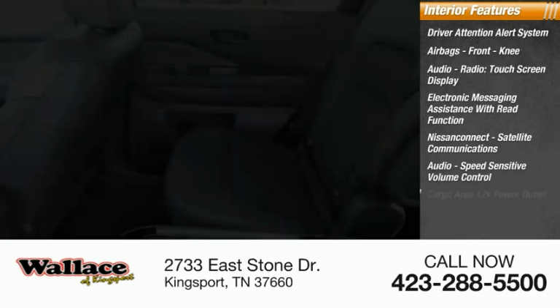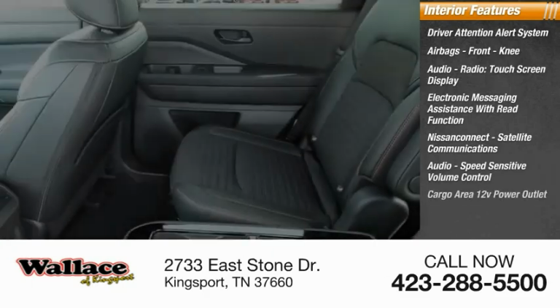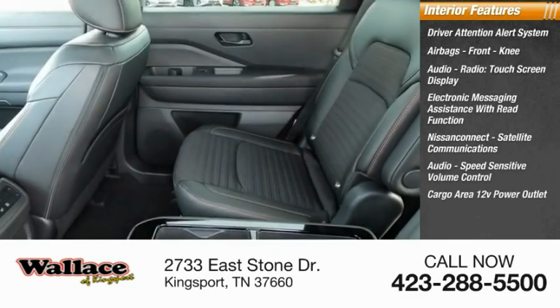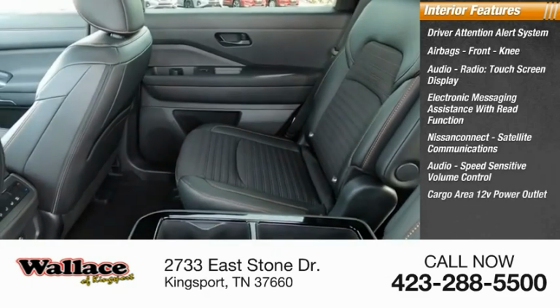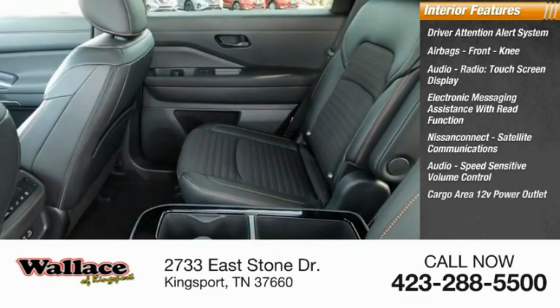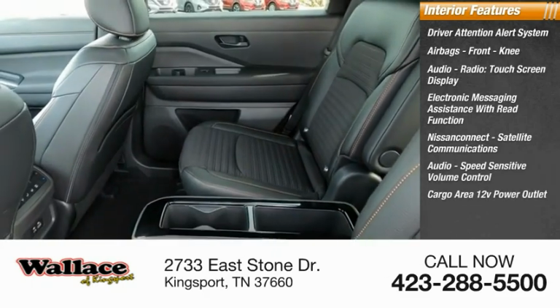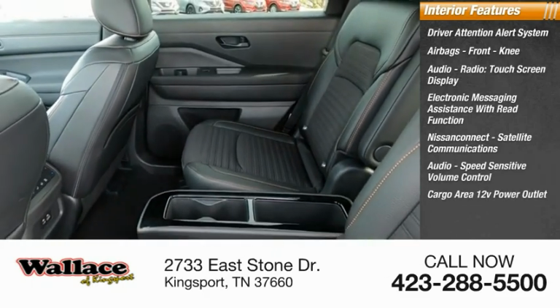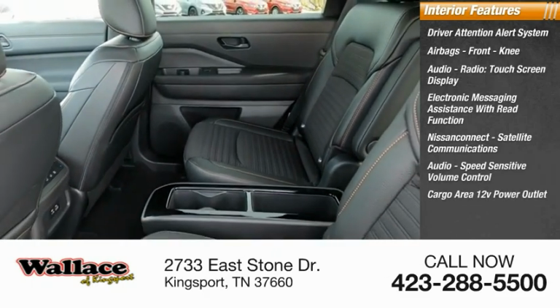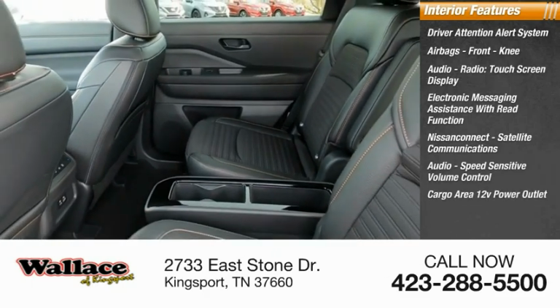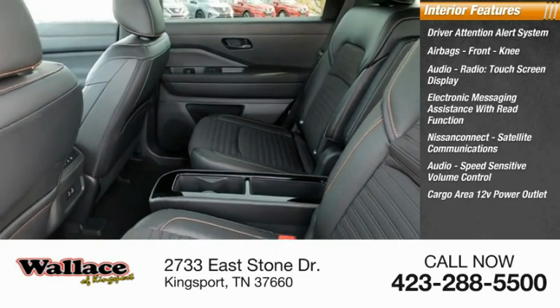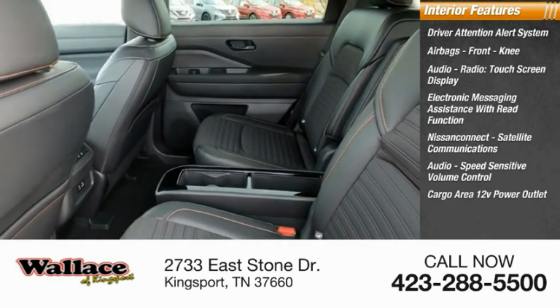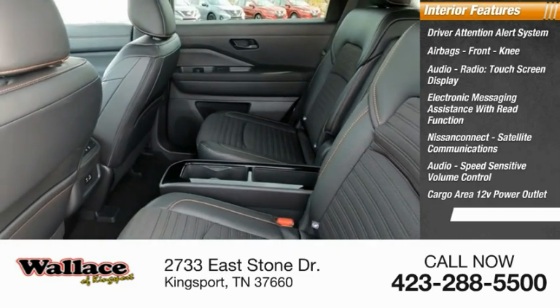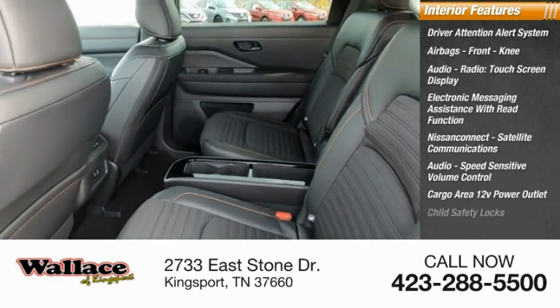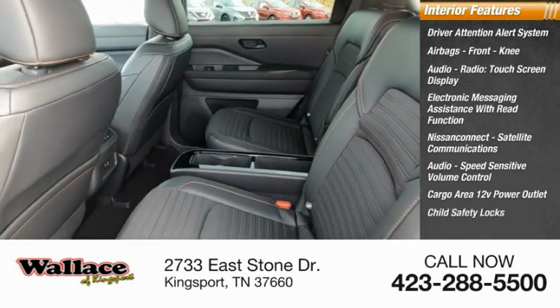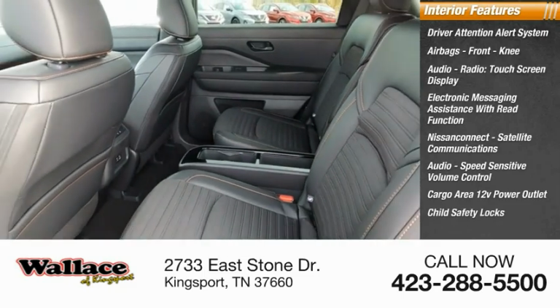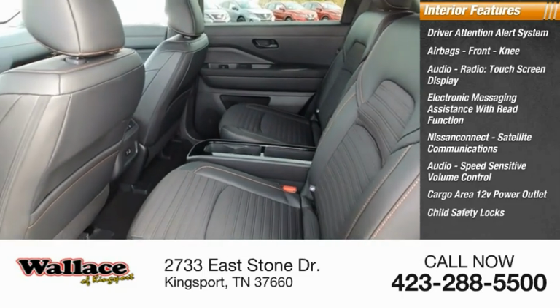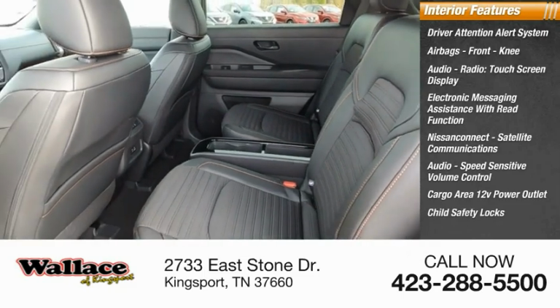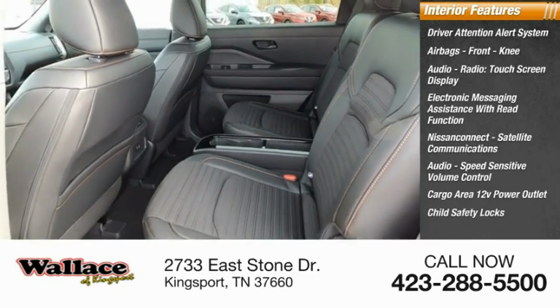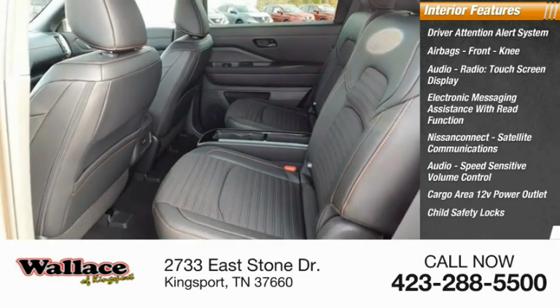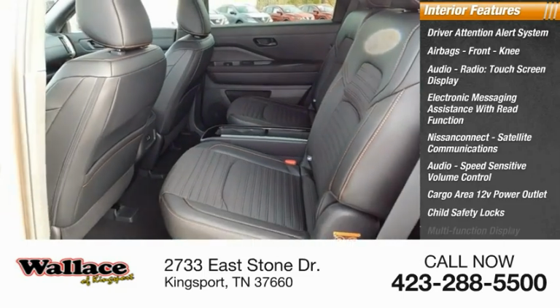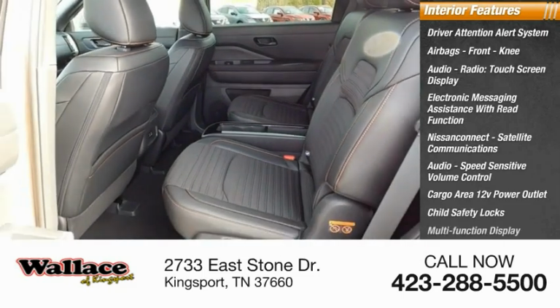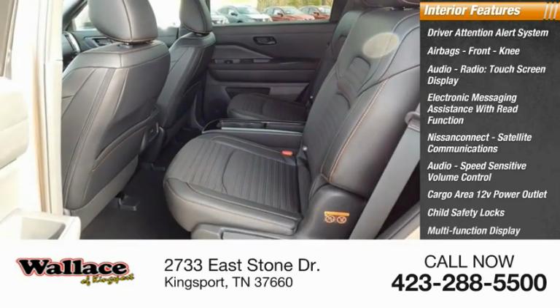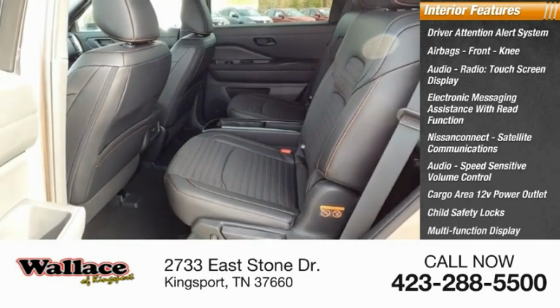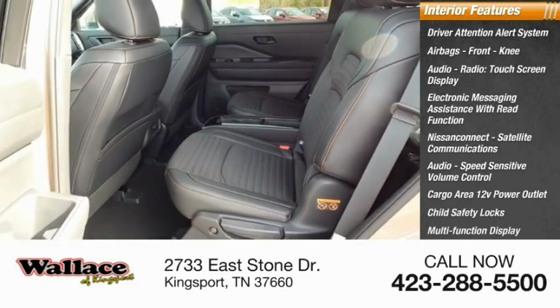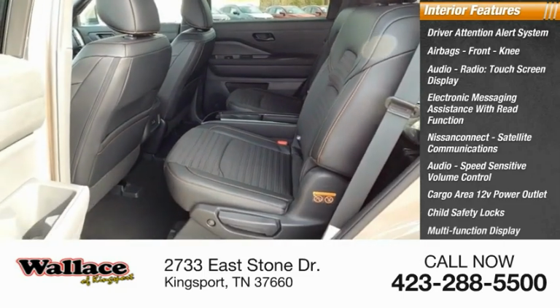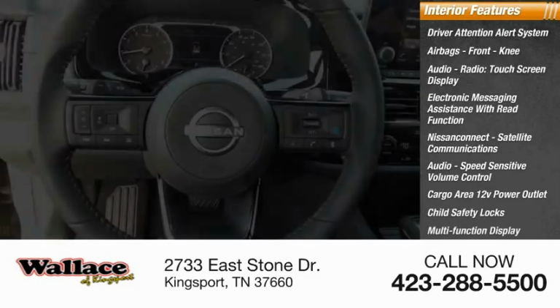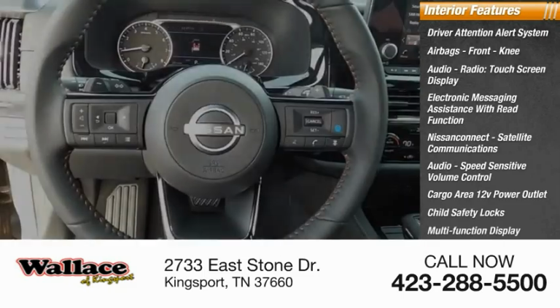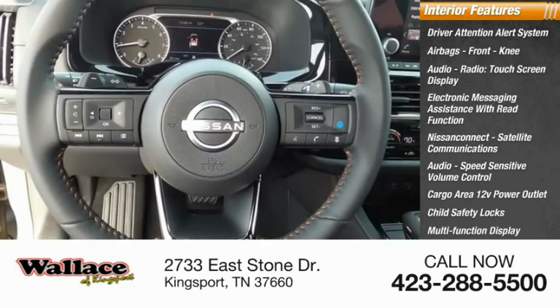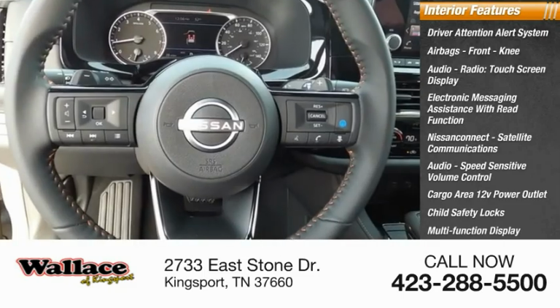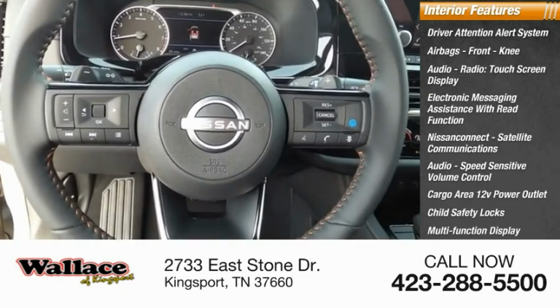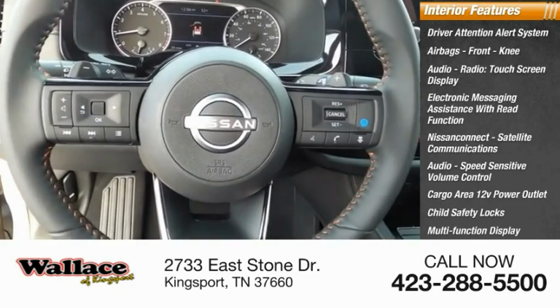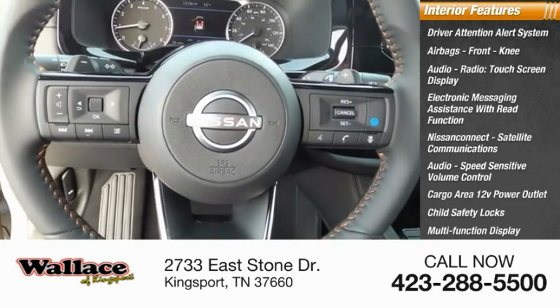Also included is speed-sensitive volume control, a cargo area 12-volt power outlet, child safety locks, multifunction display, and door courtesy lights.